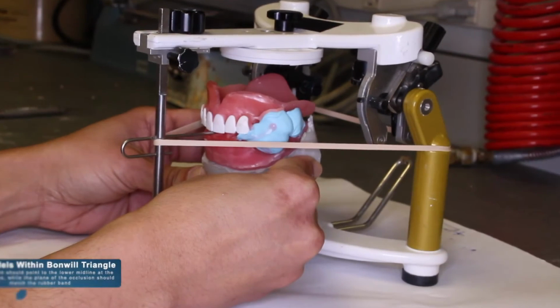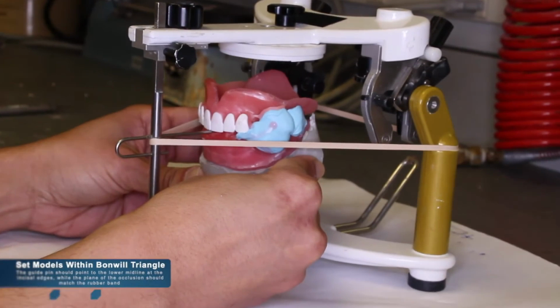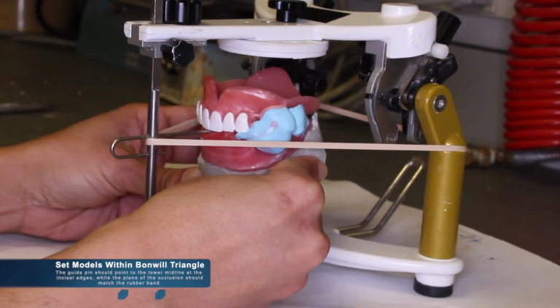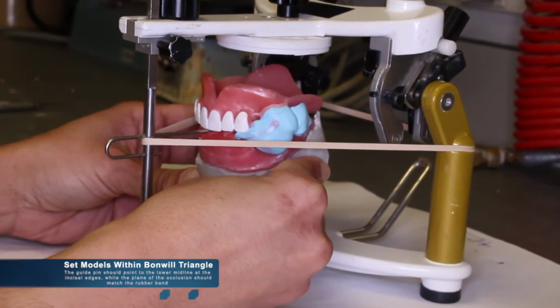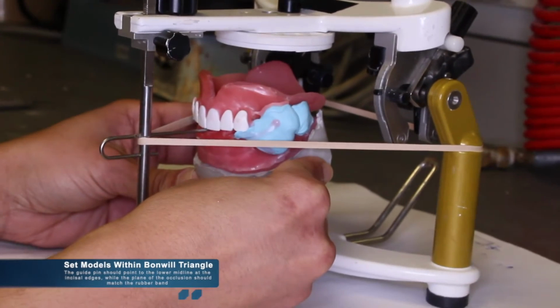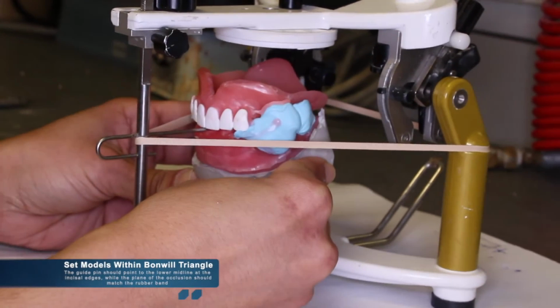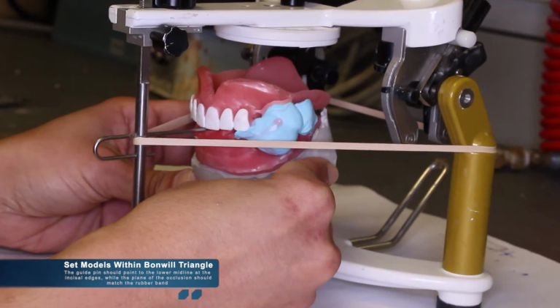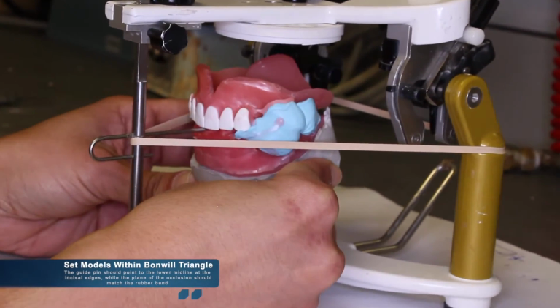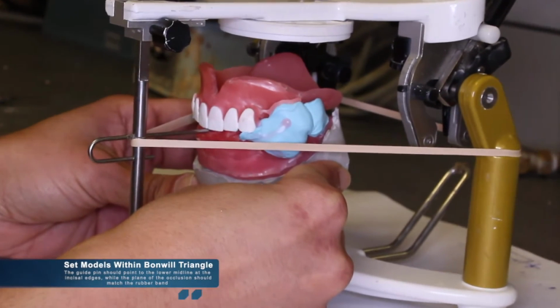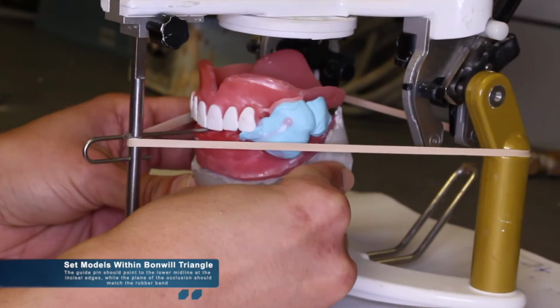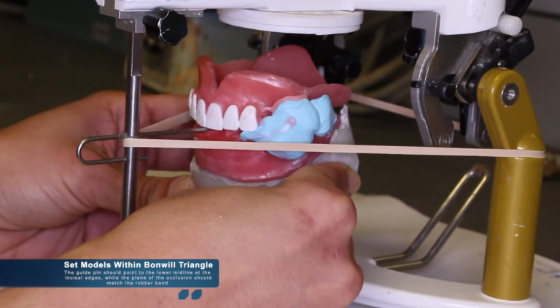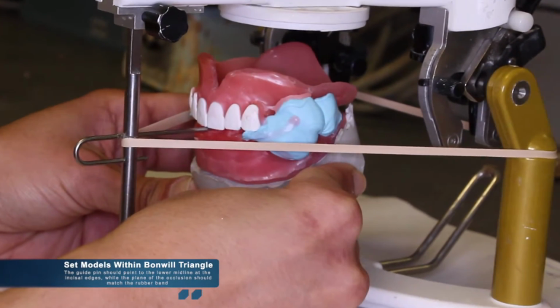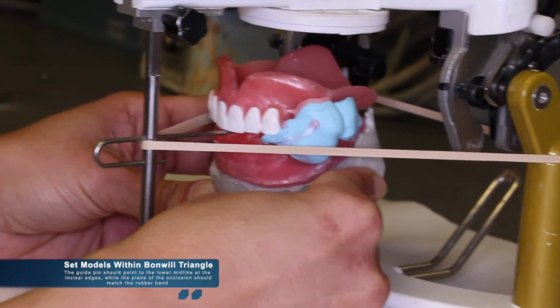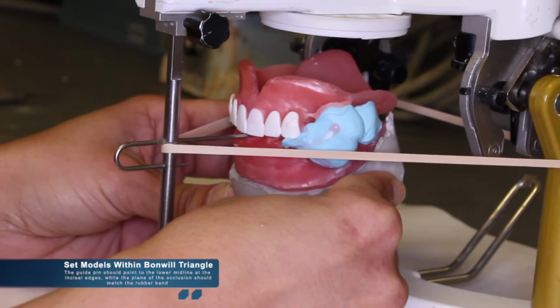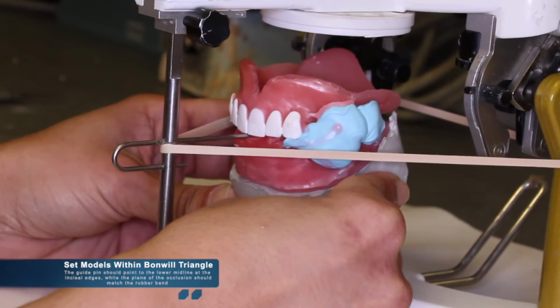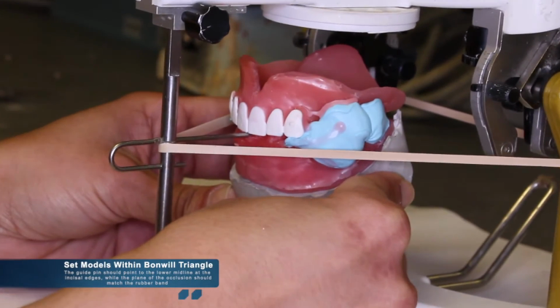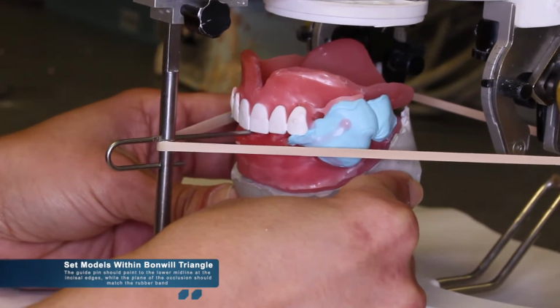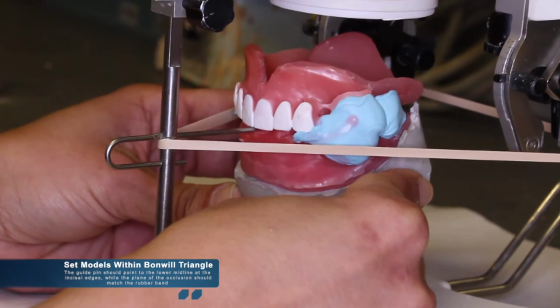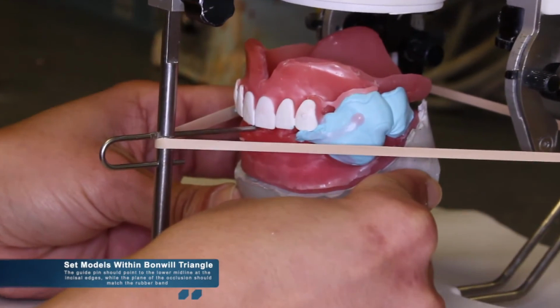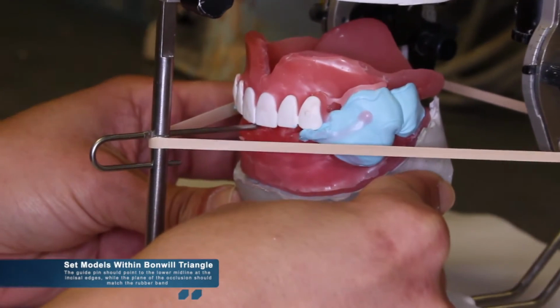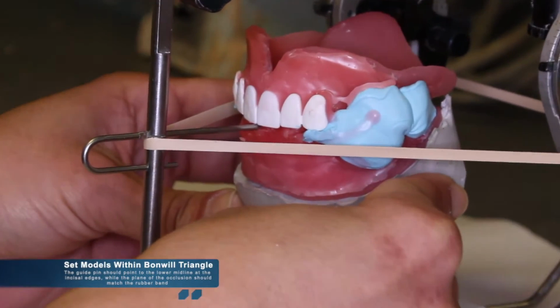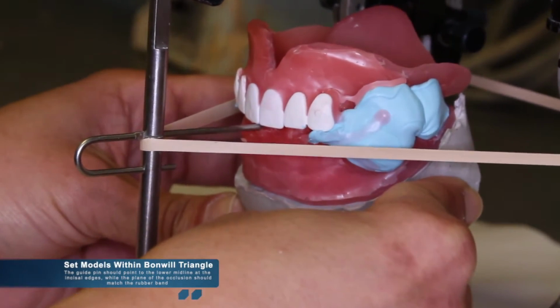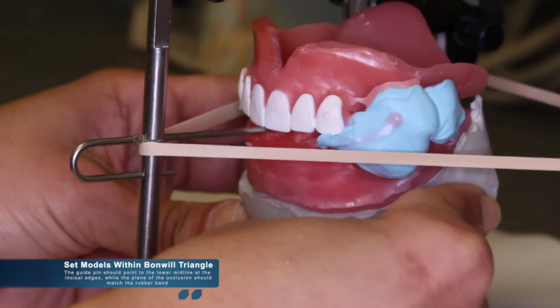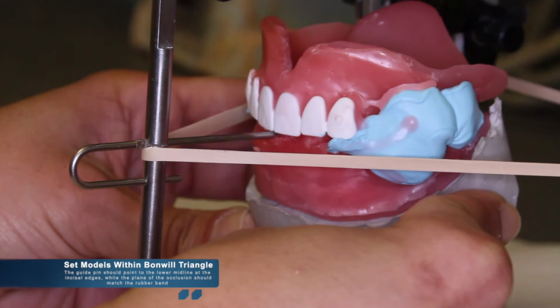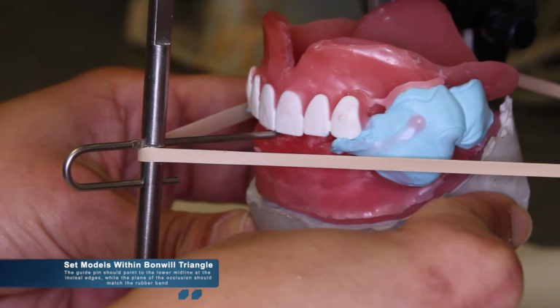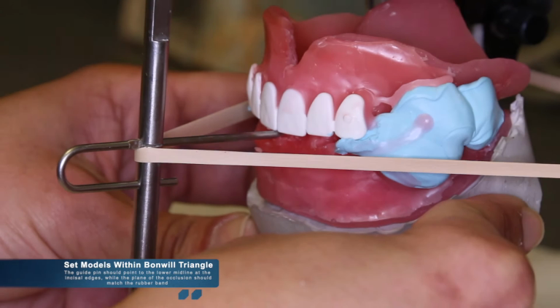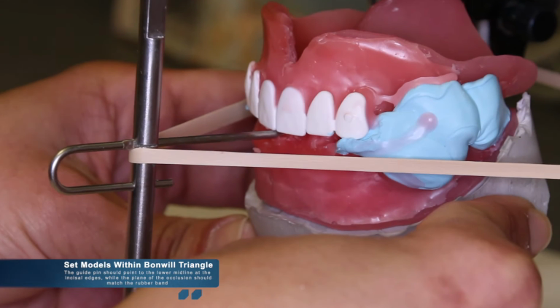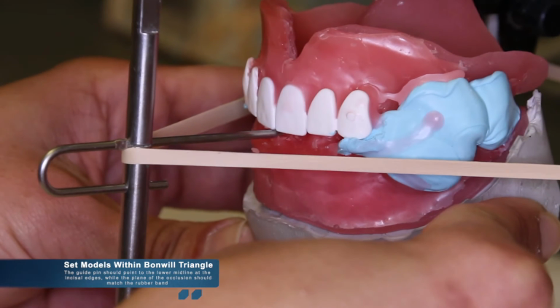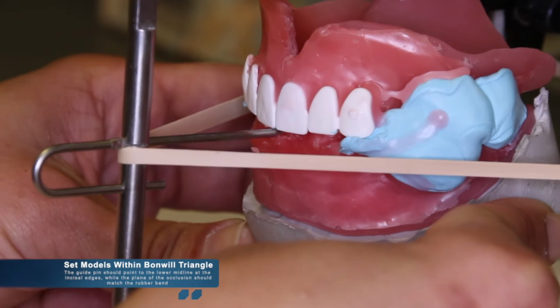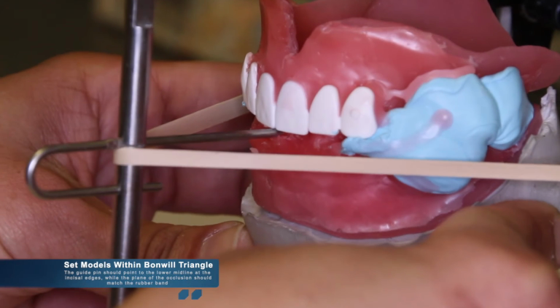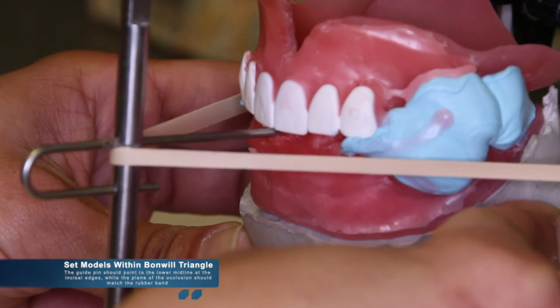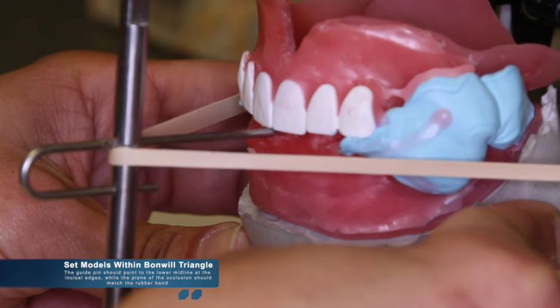Before mixing plaster, you should do a trial run and place the models exactly where they should be within the Bonwill triangle.